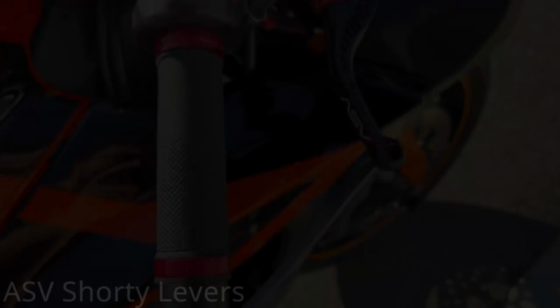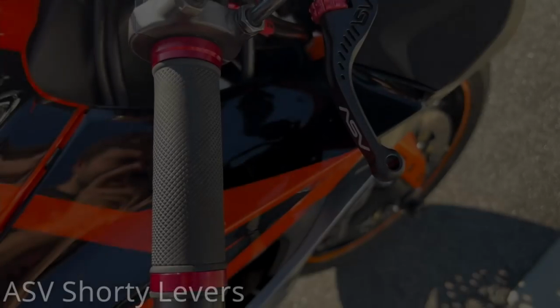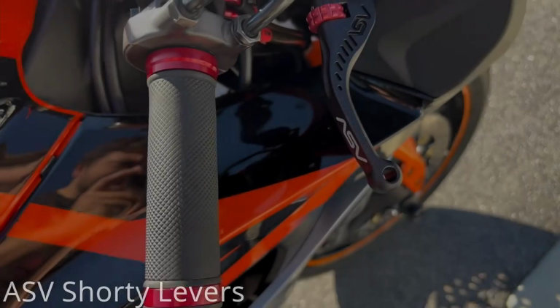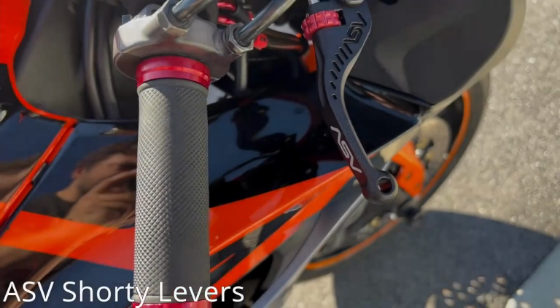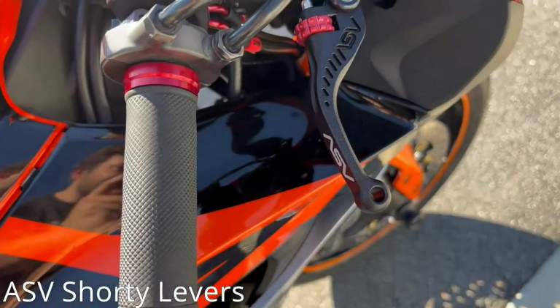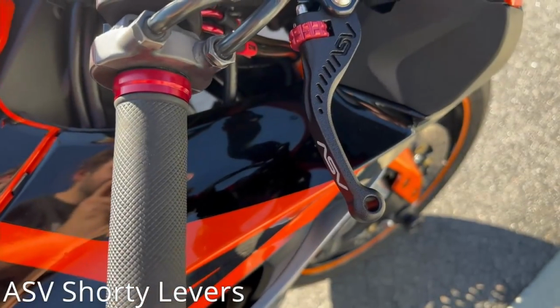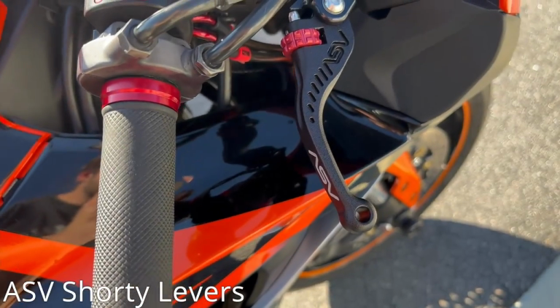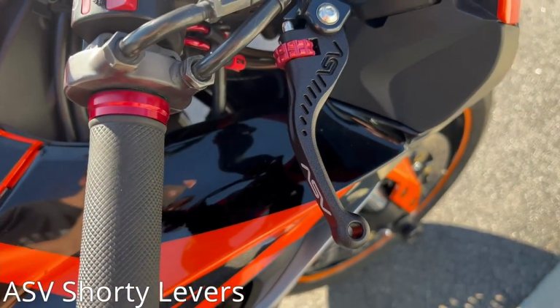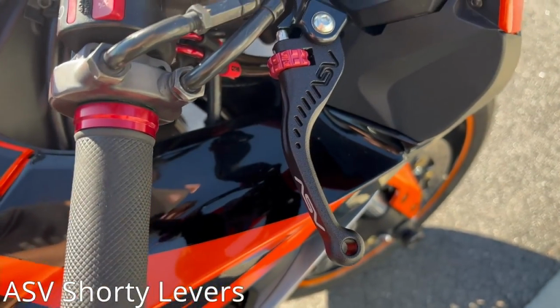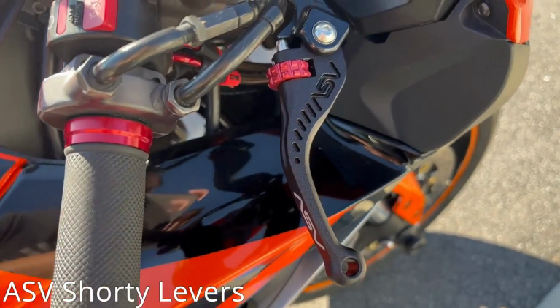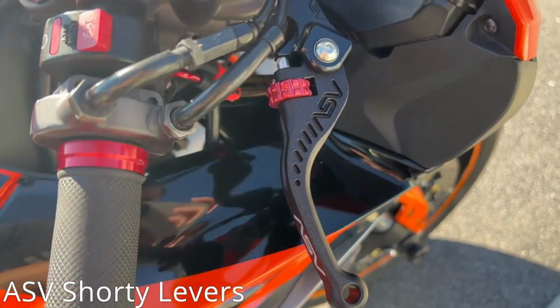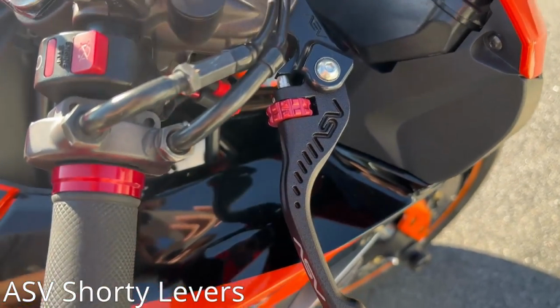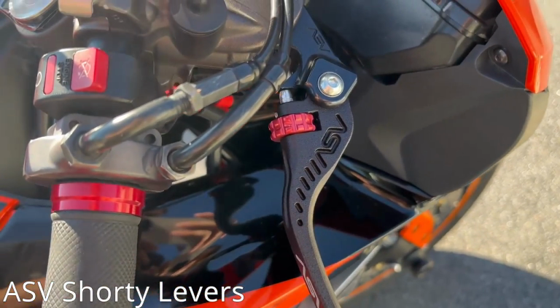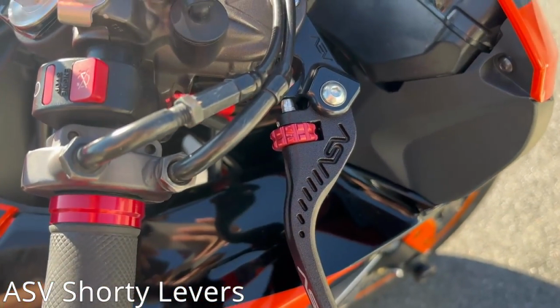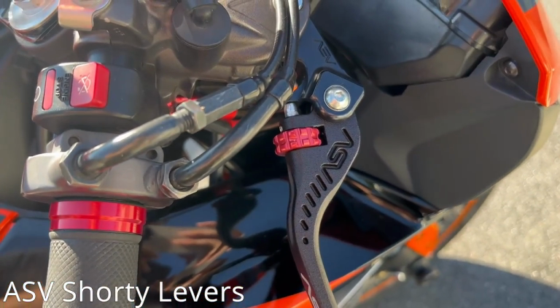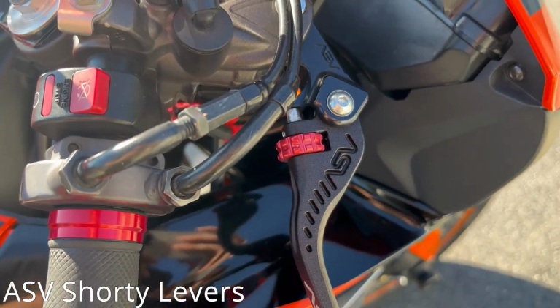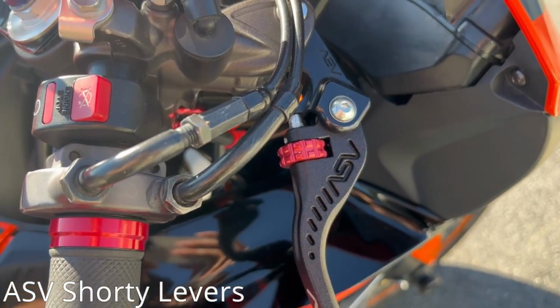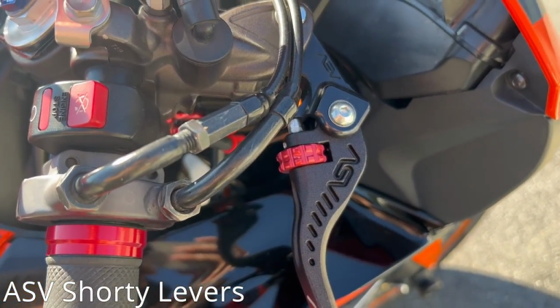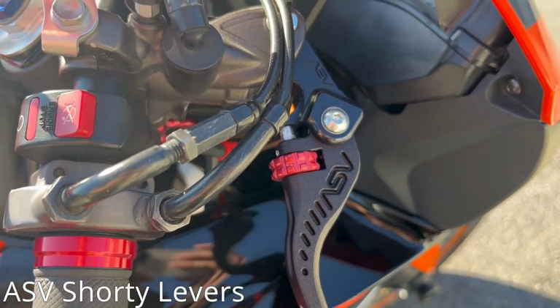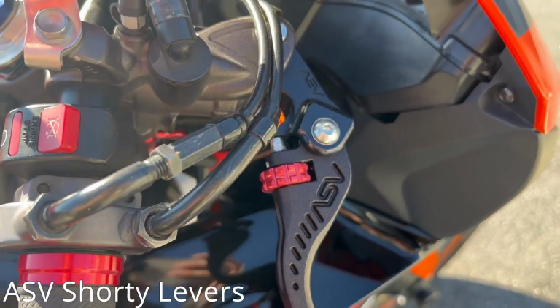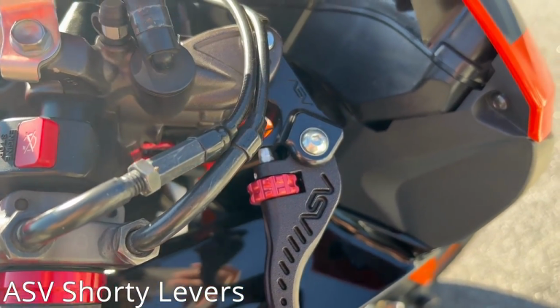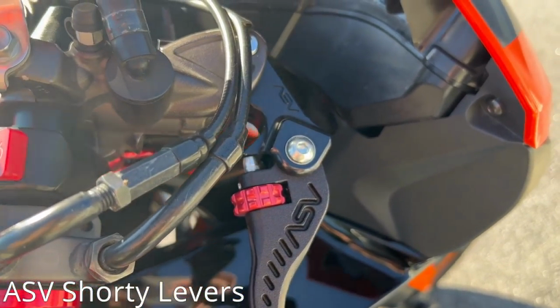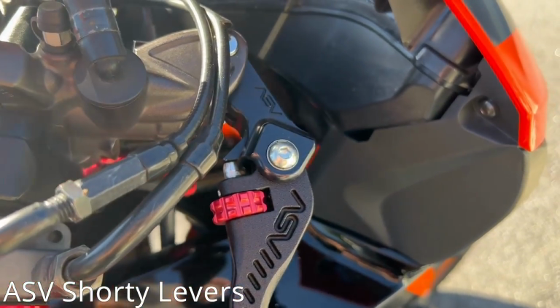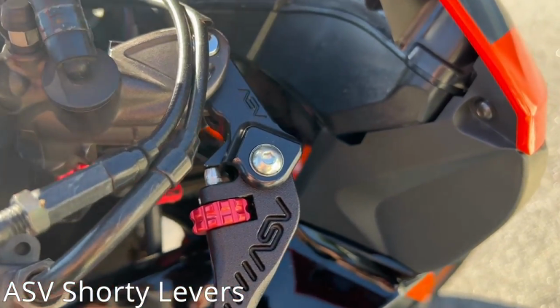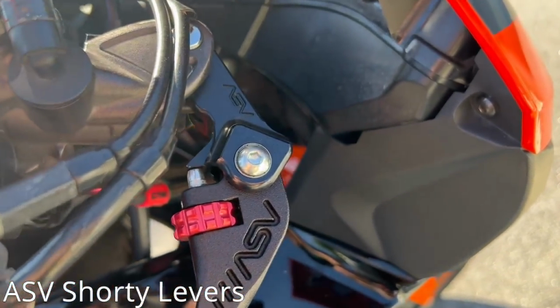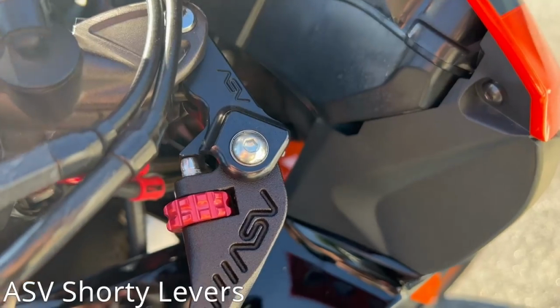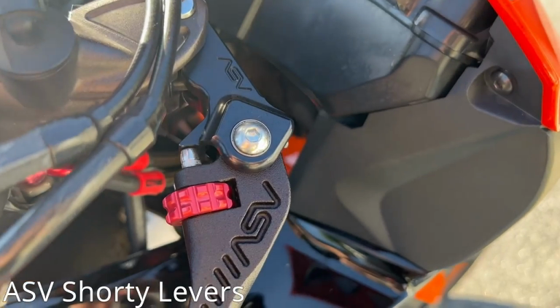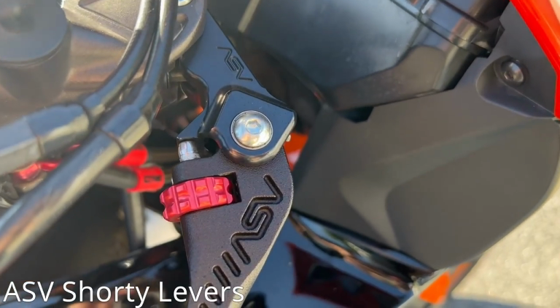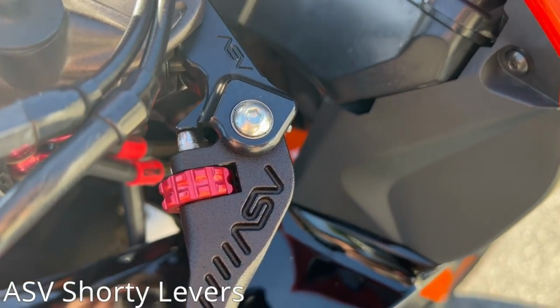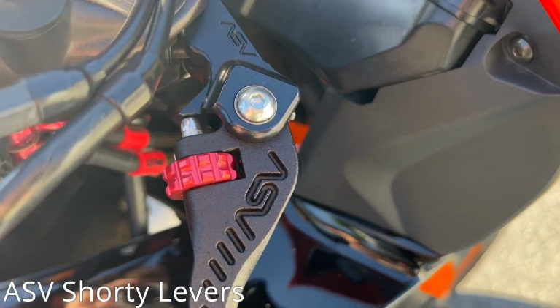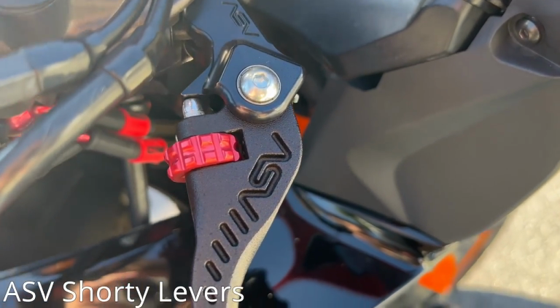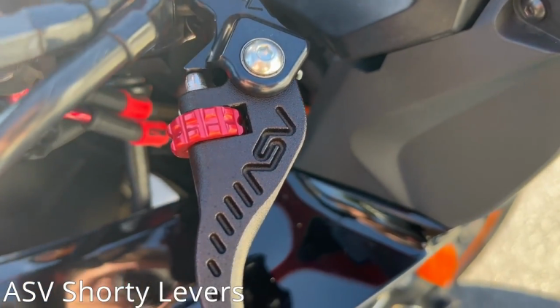We have the ASV Shorty Levers — another one of my favorite mods. Has a nice little red accent to it.